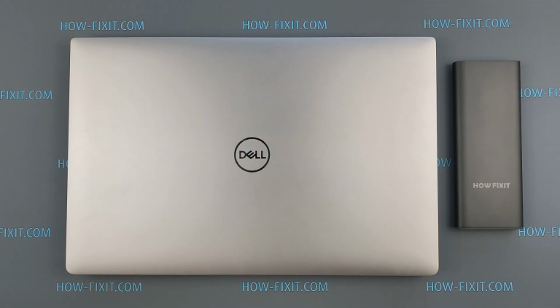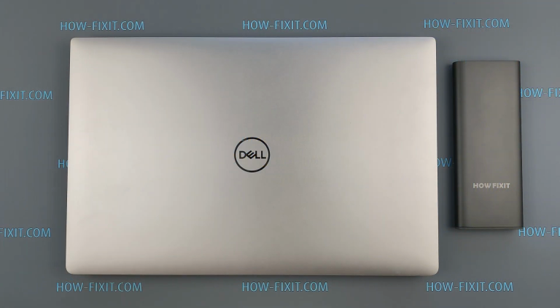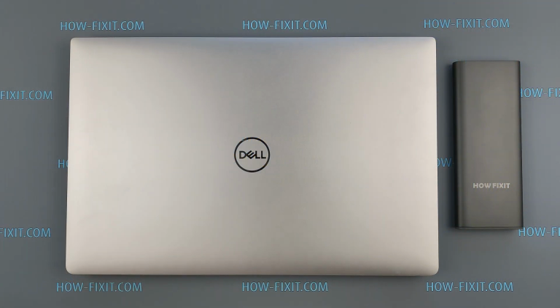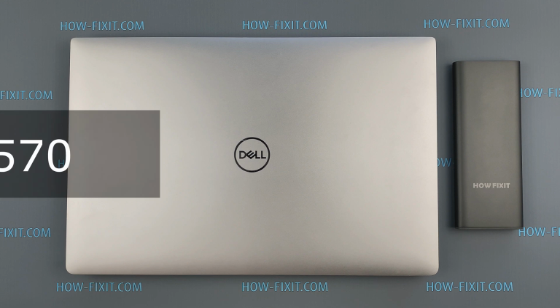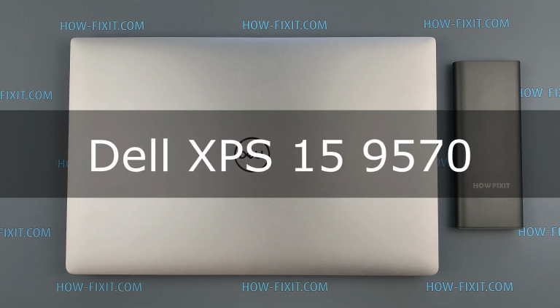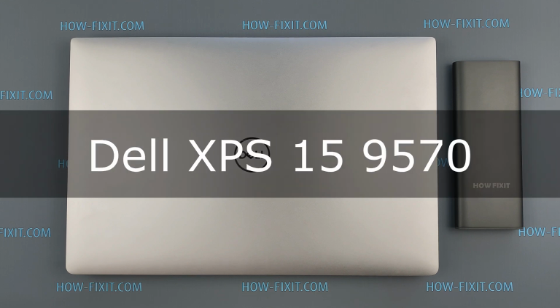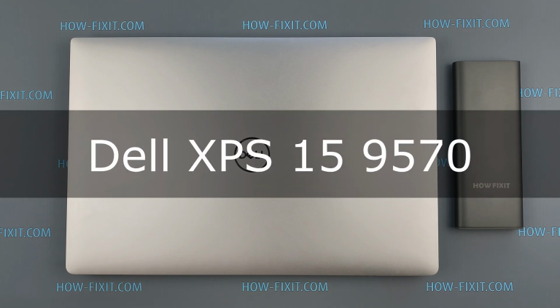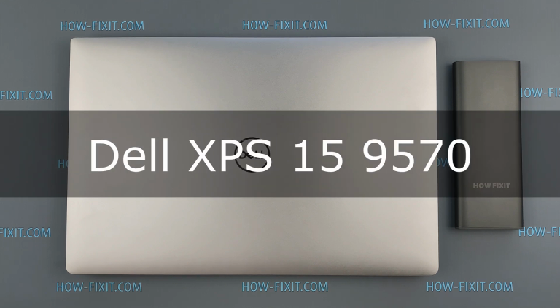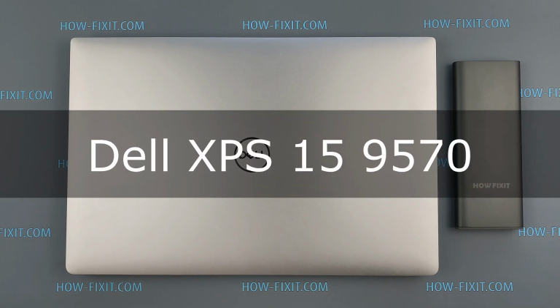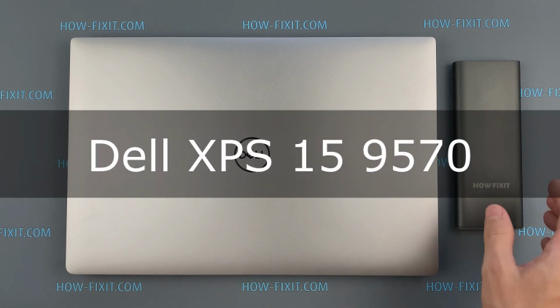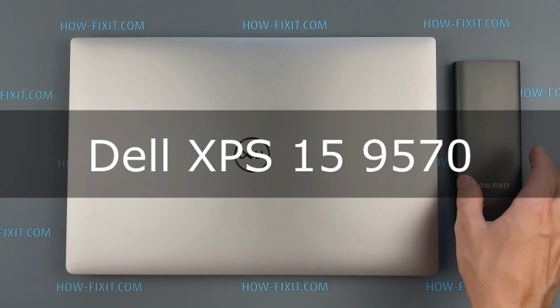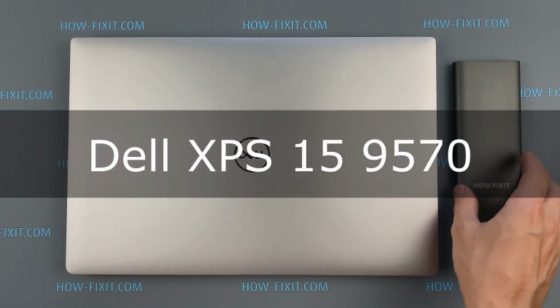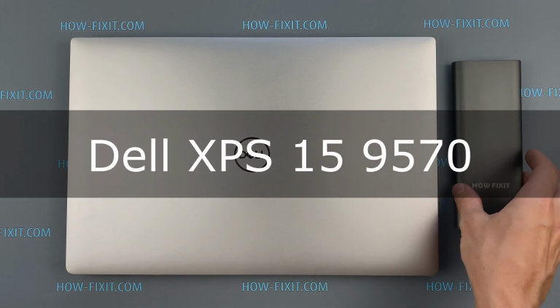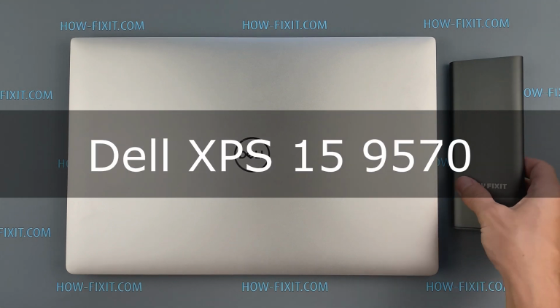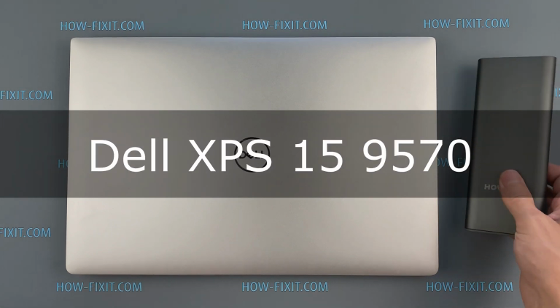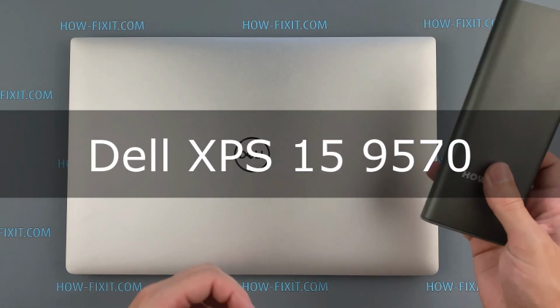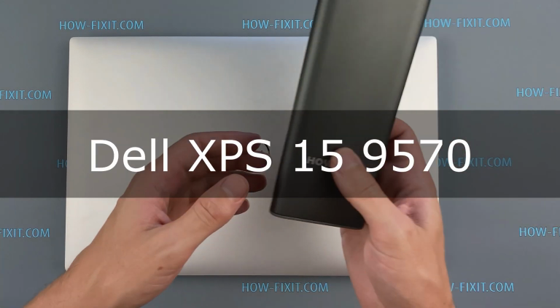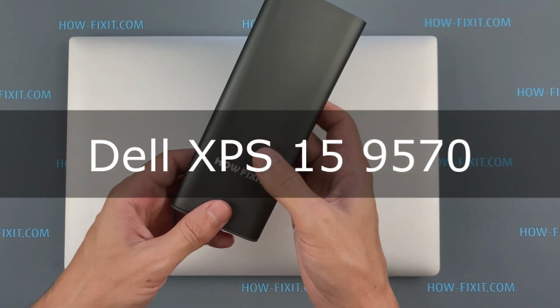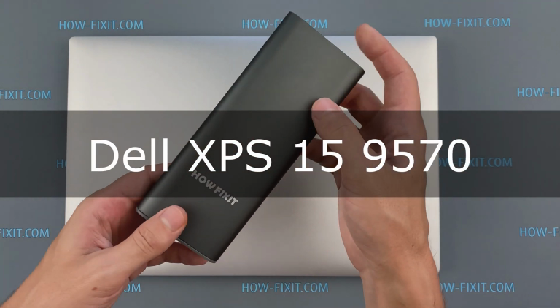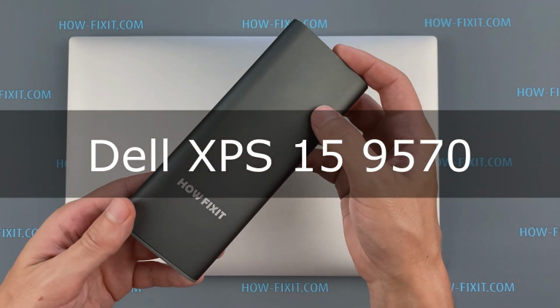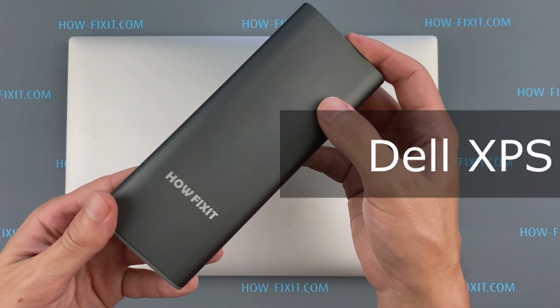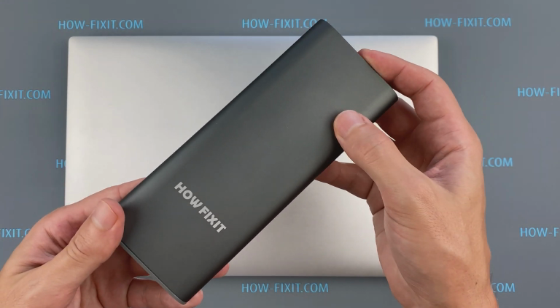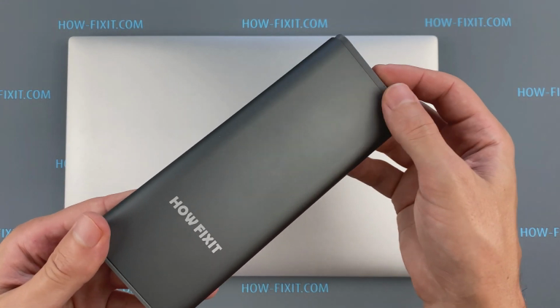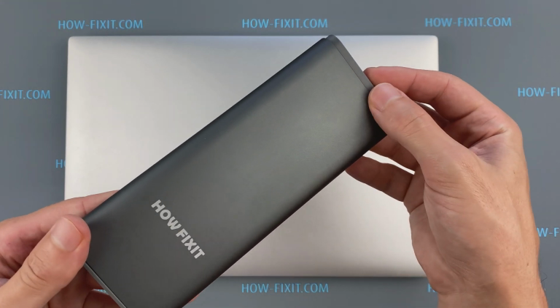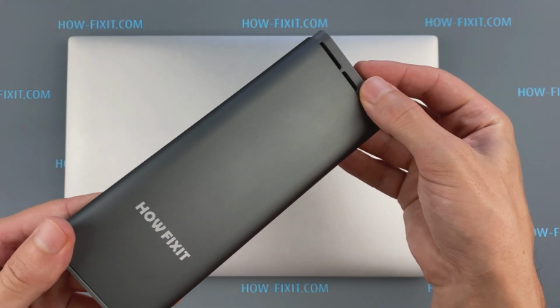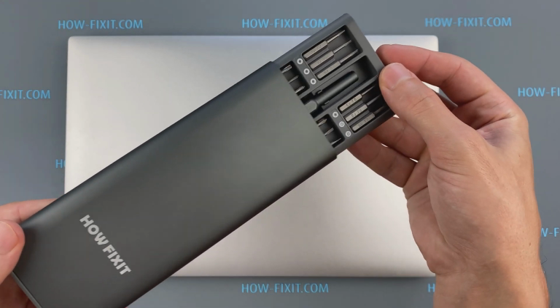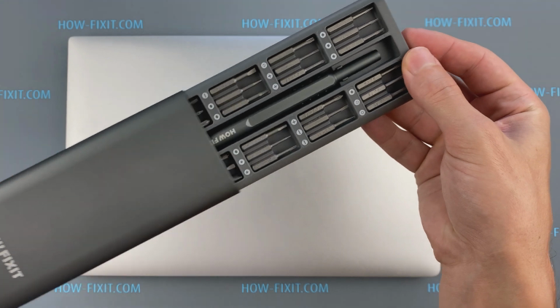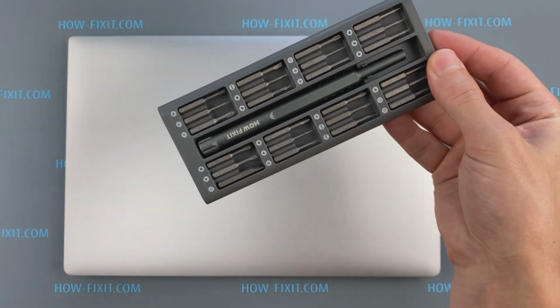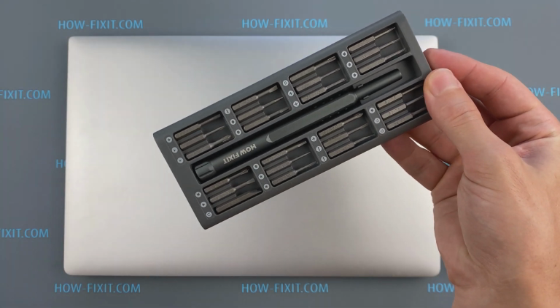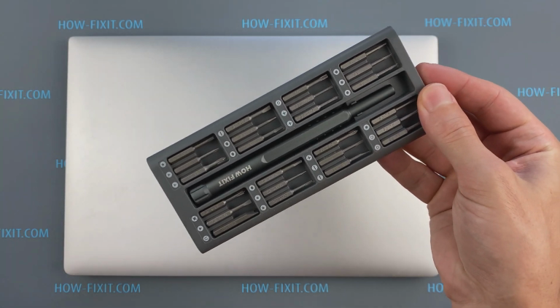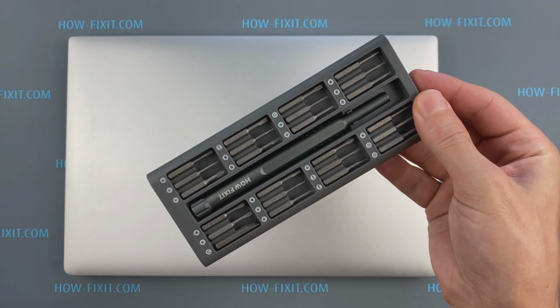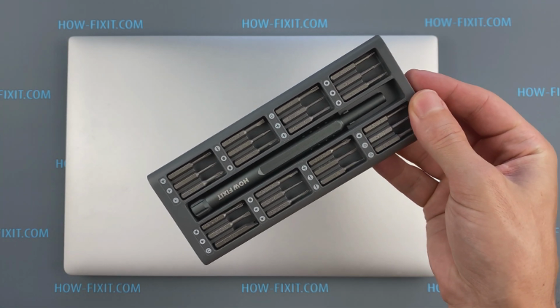Hello everyone, welcome to How I Fix It. In this video I'm going to show you how to replace or install M.2 SSD in a laptop.